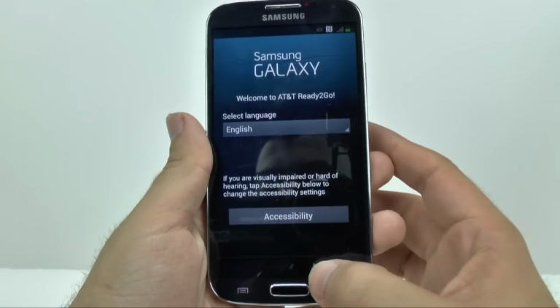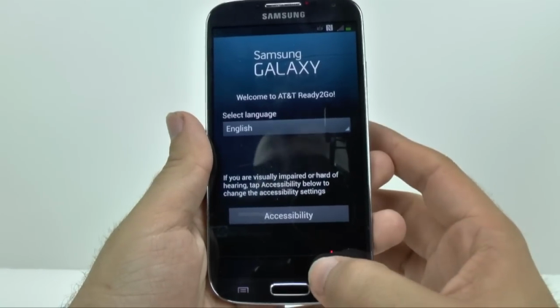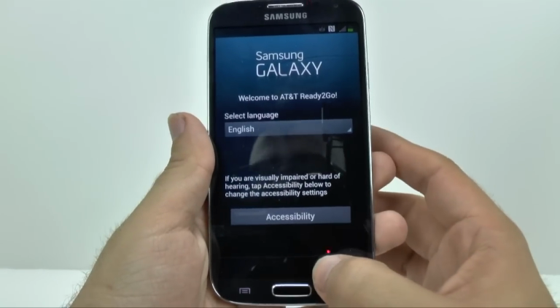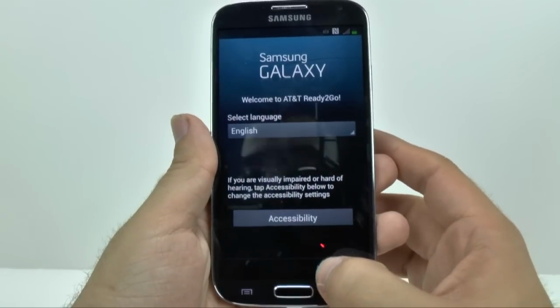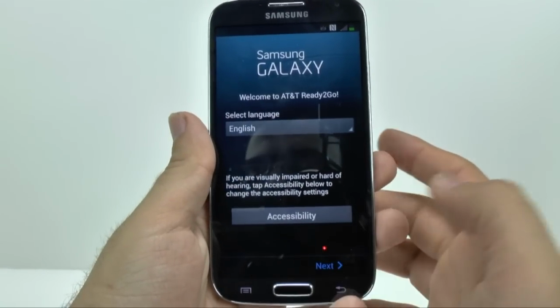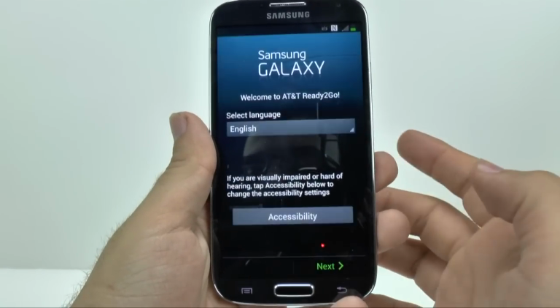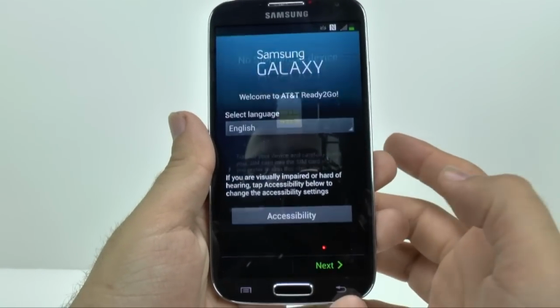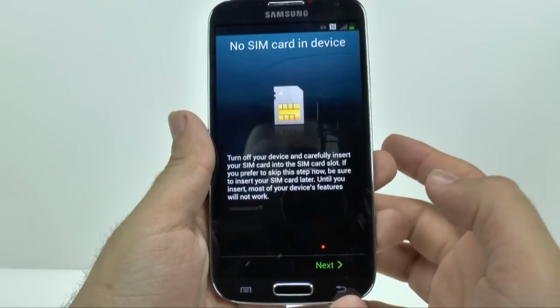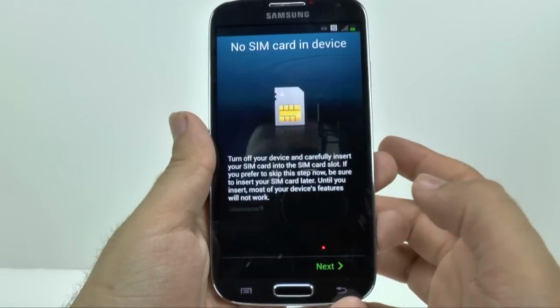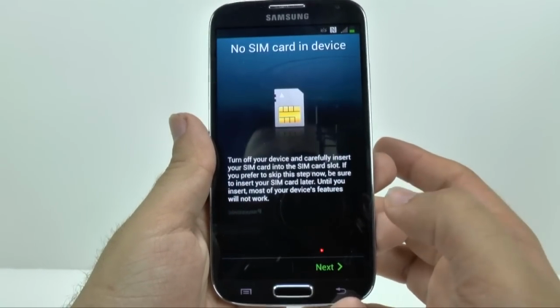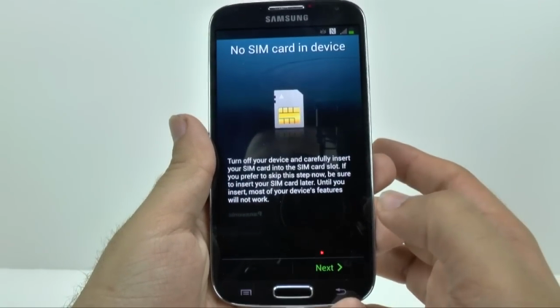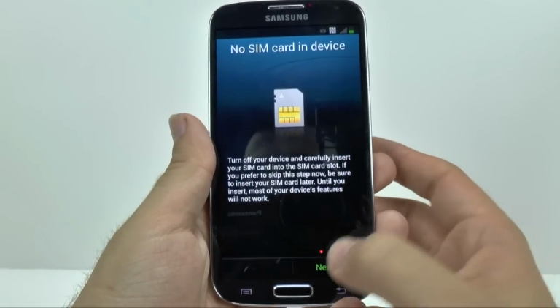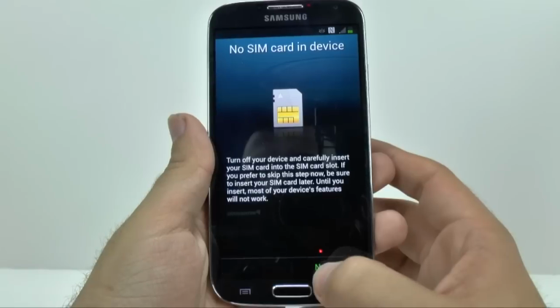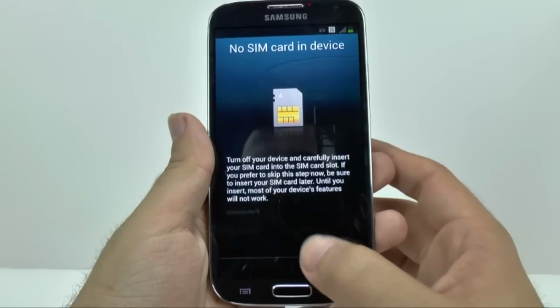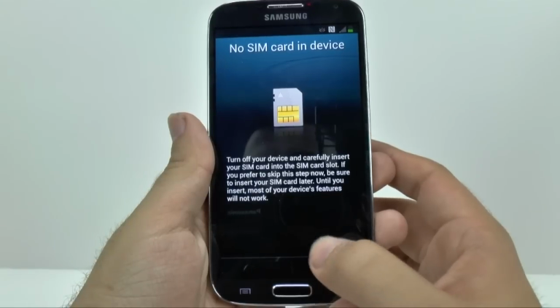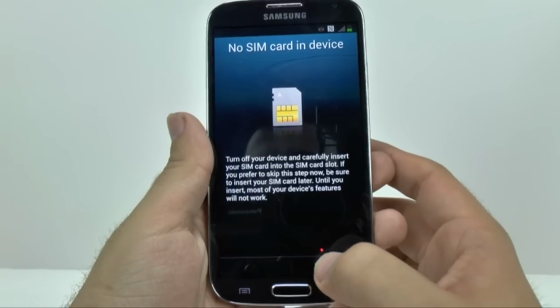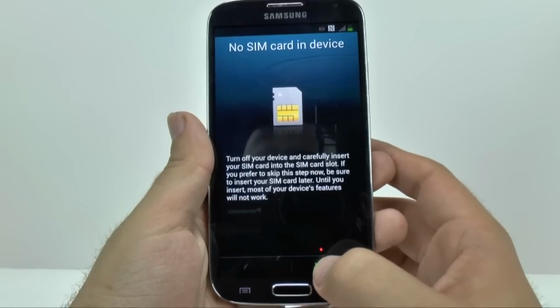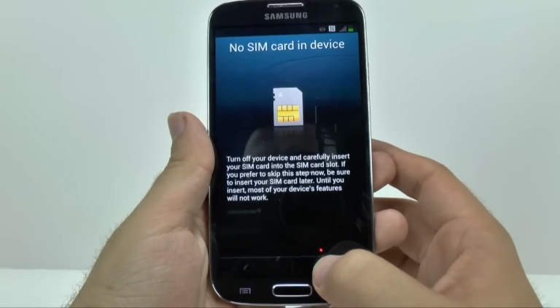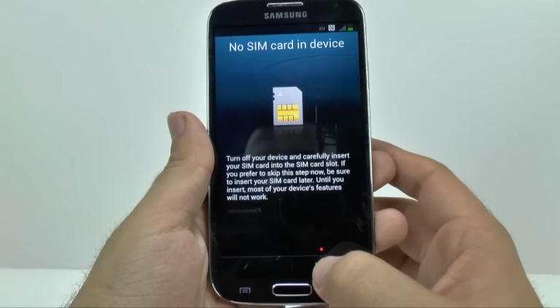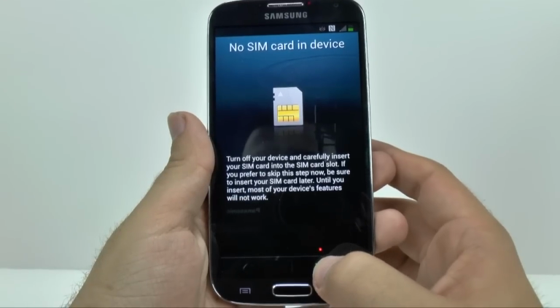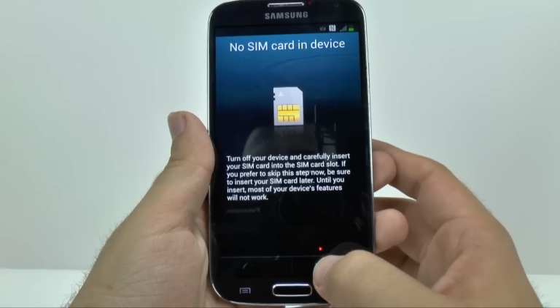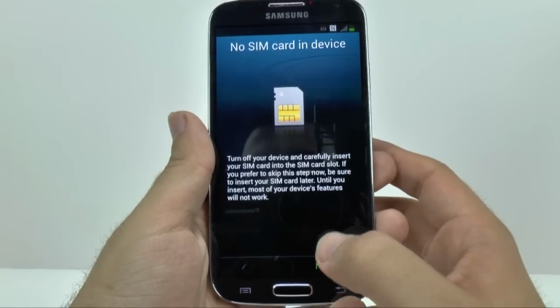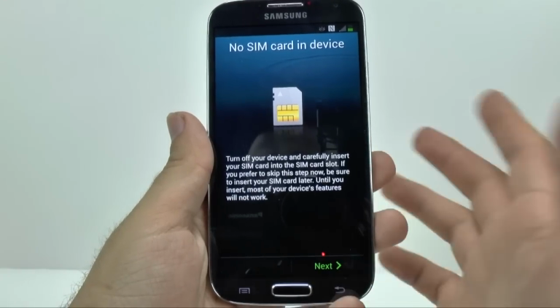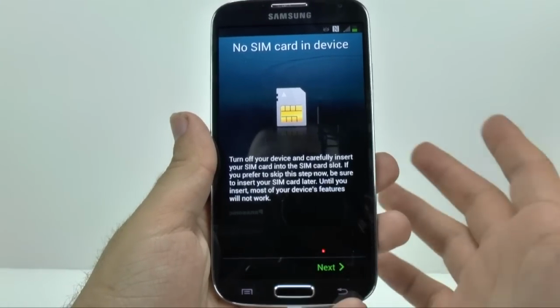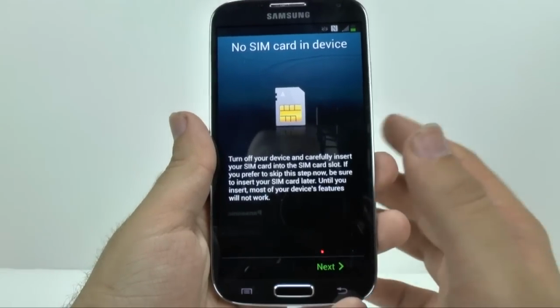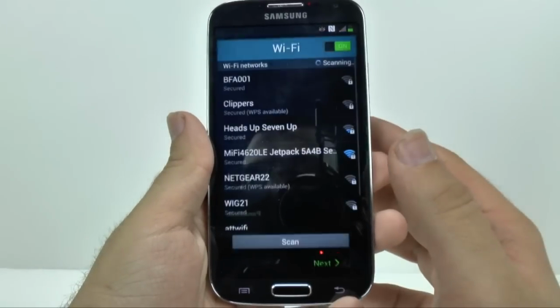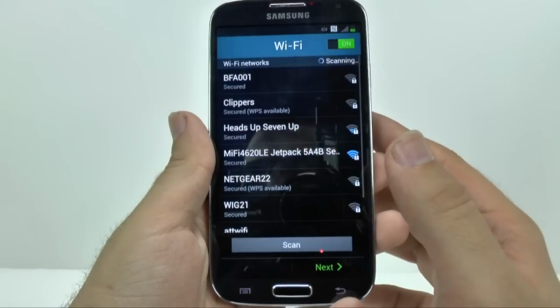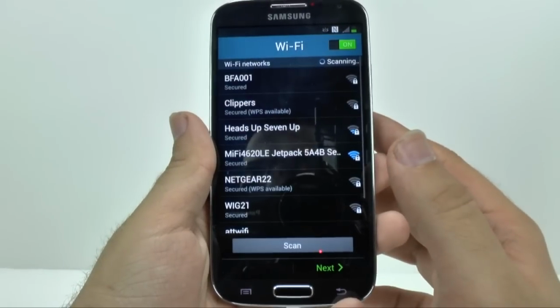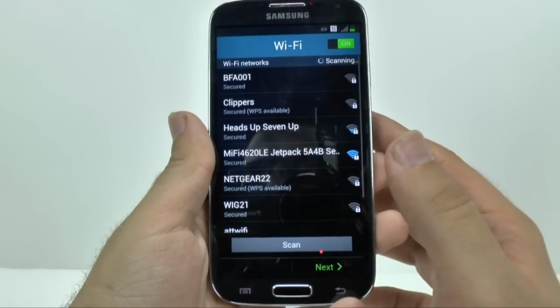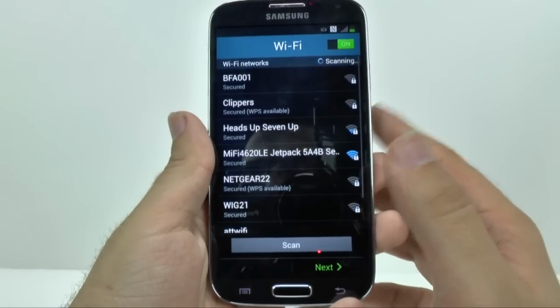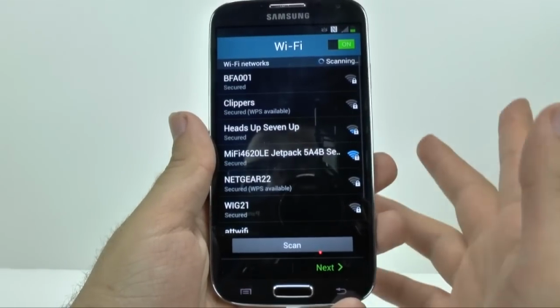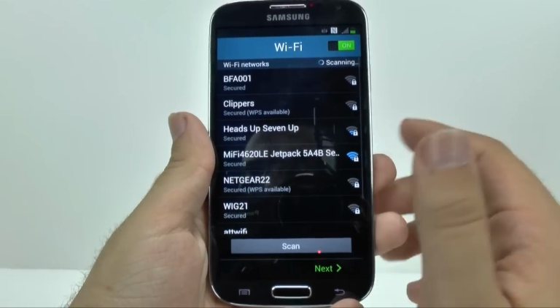So first we're just going to go next. I don't have a SIM card in this device, but you can set one up without it, so it's fine.